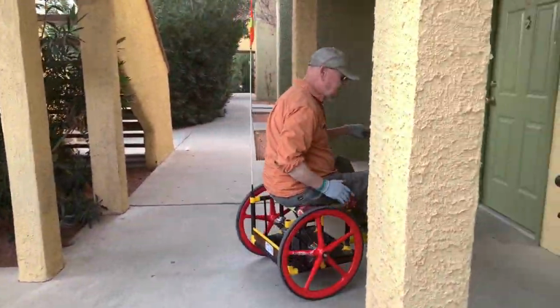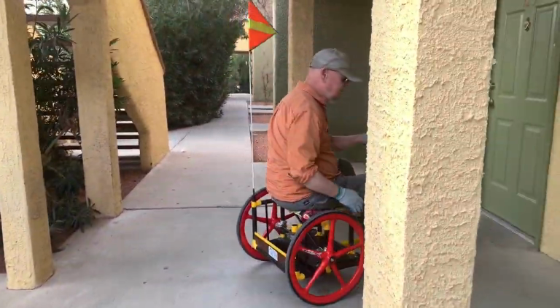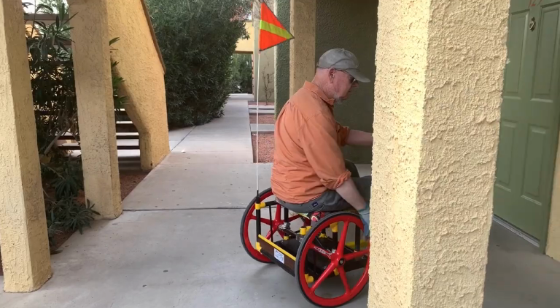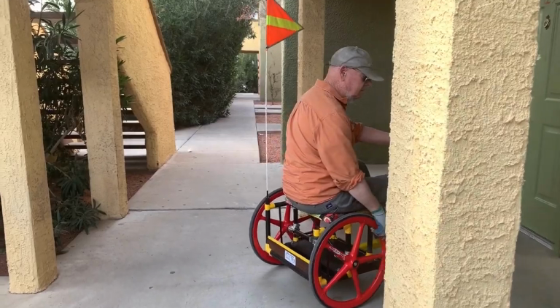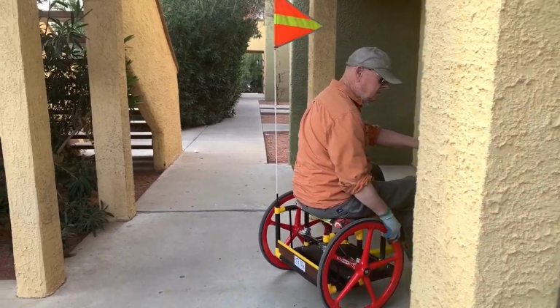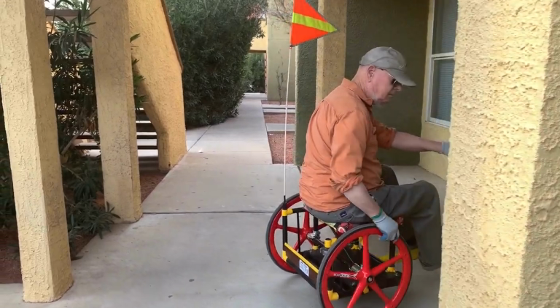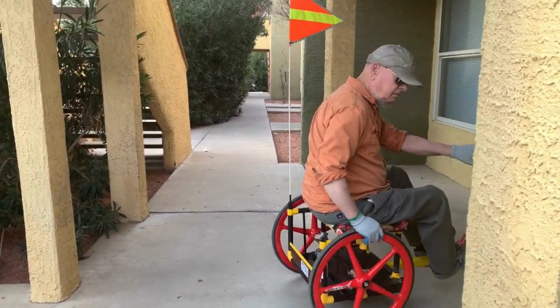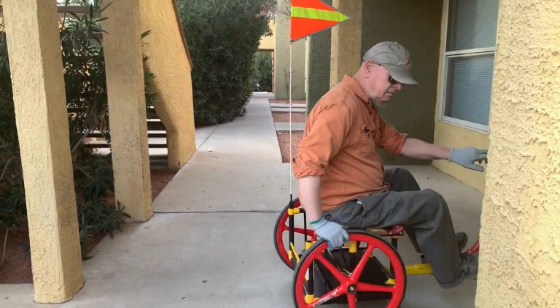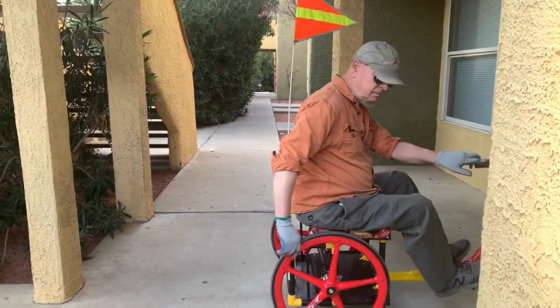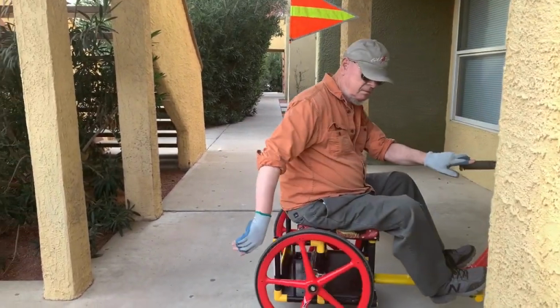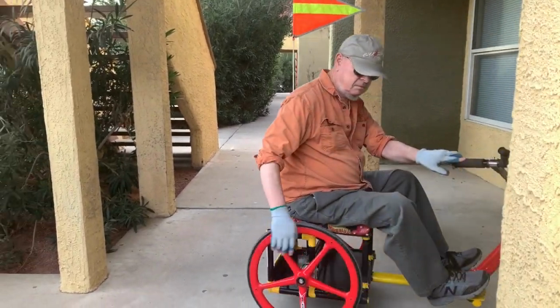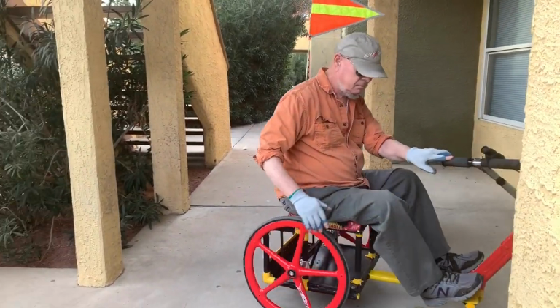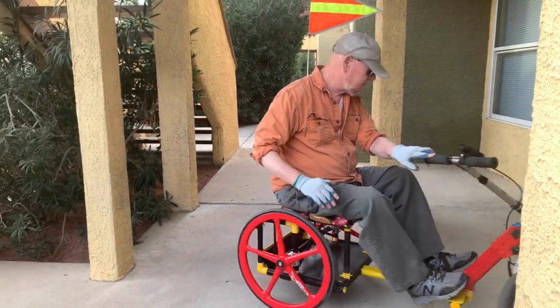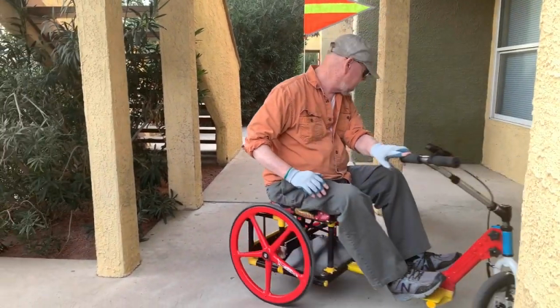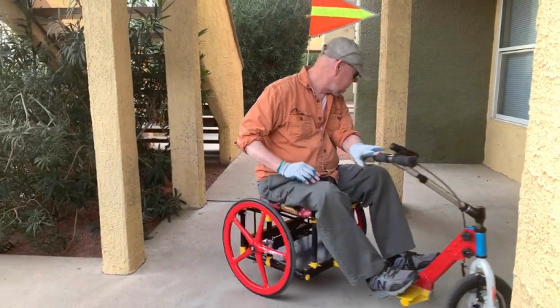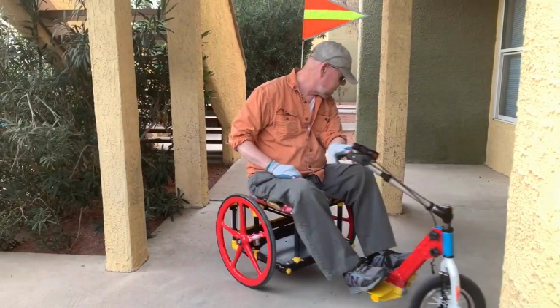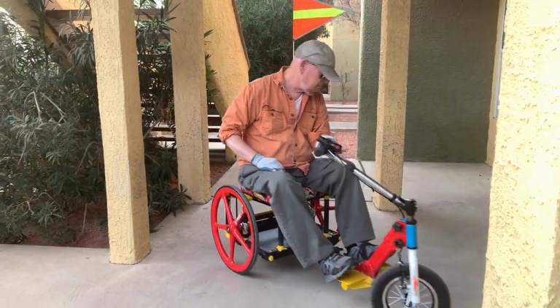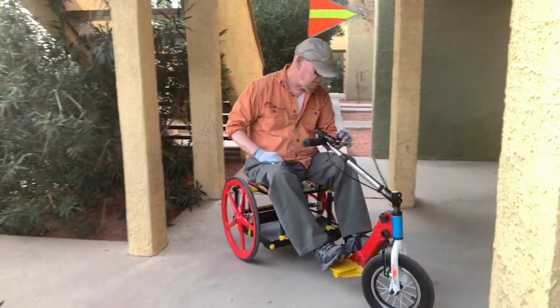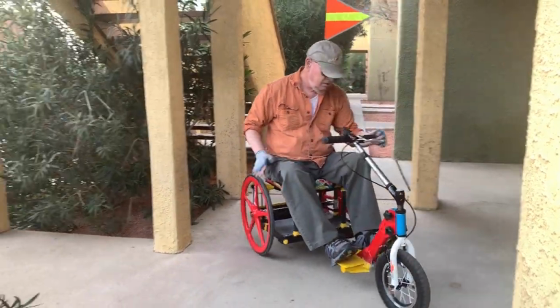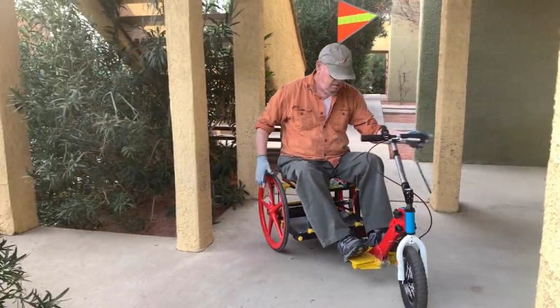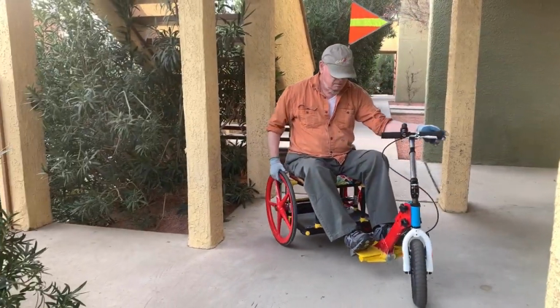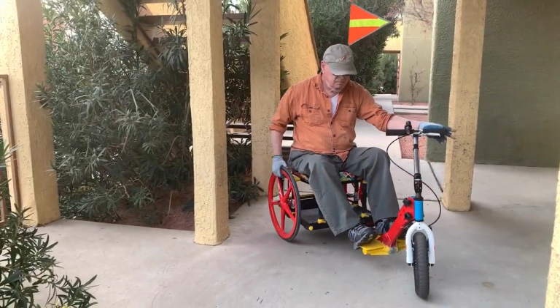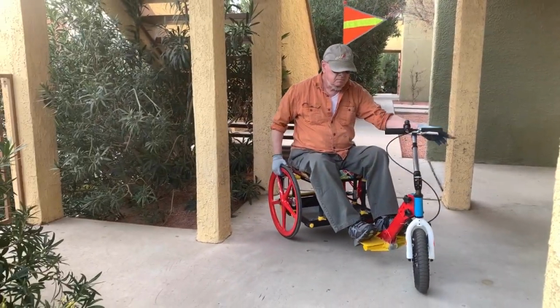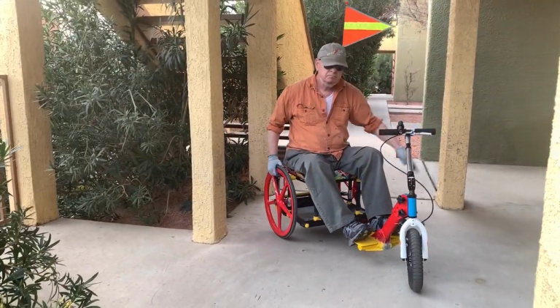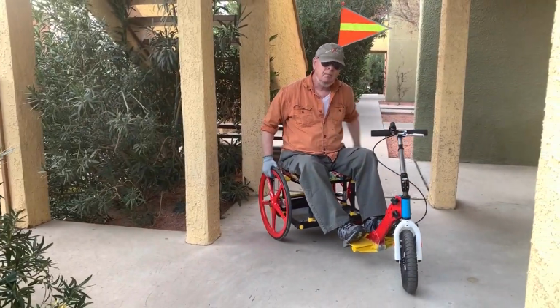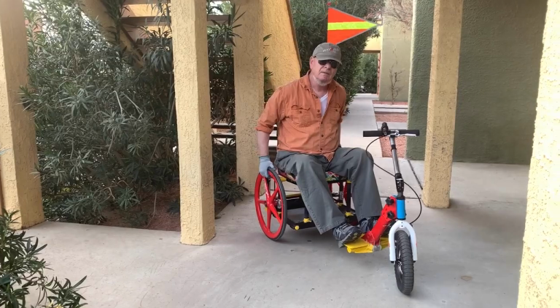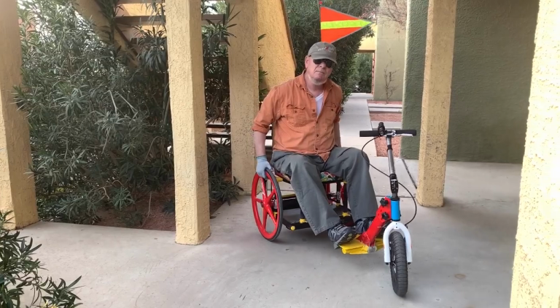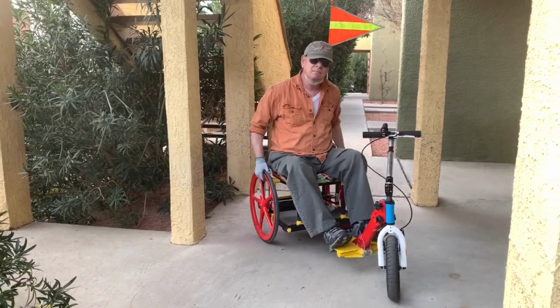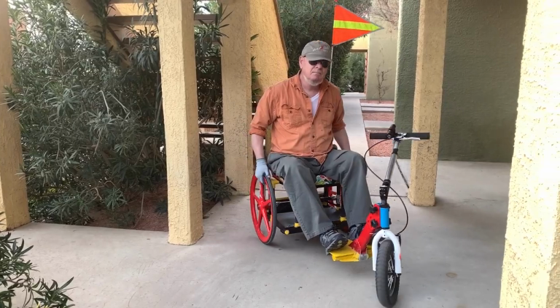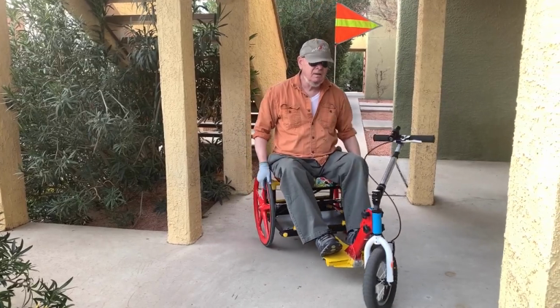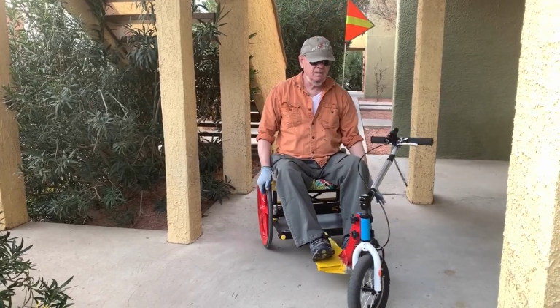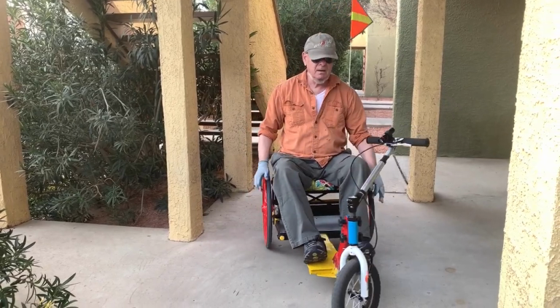Flat spot. This is so easy. So relaxing.